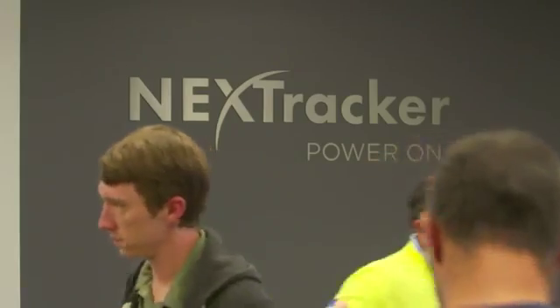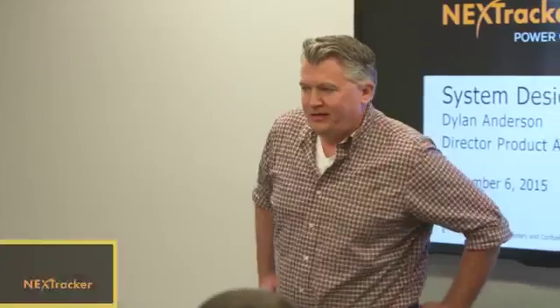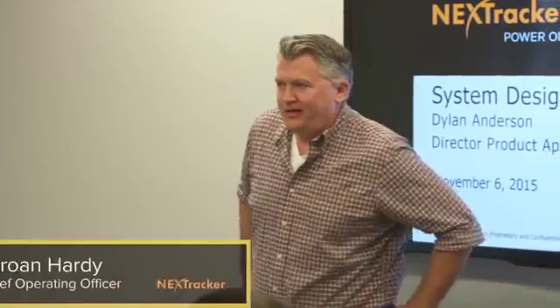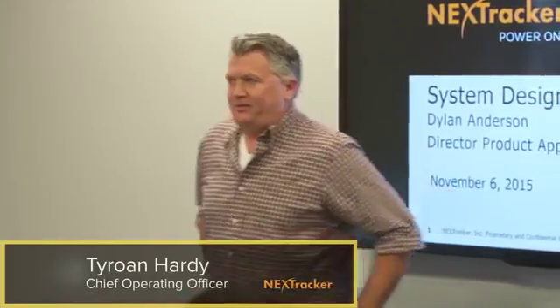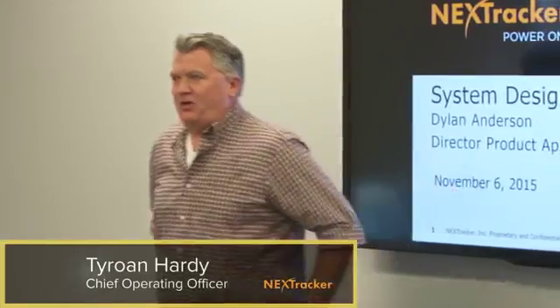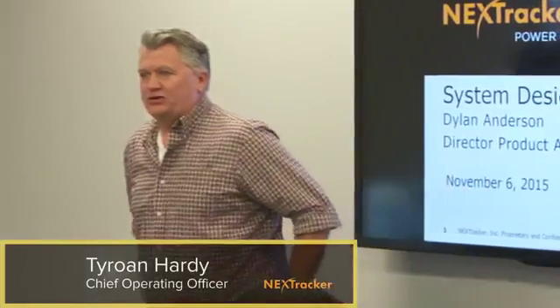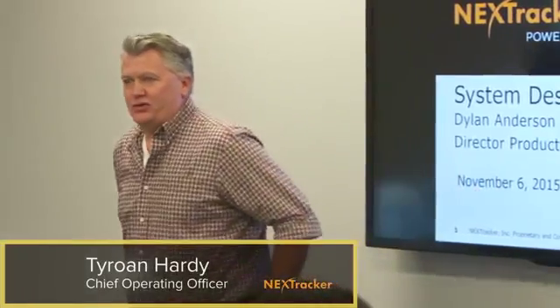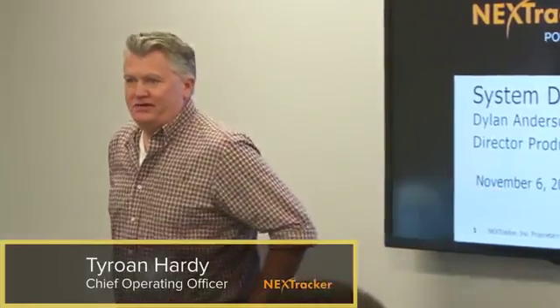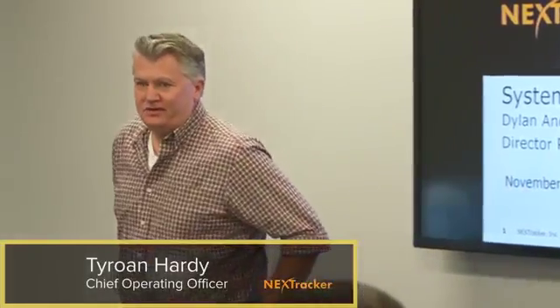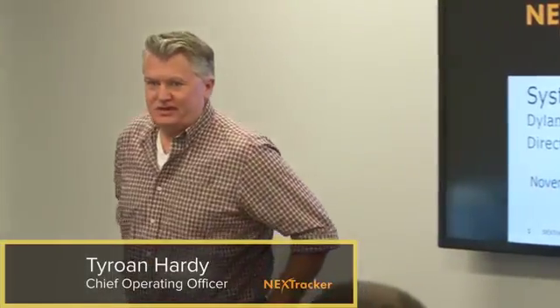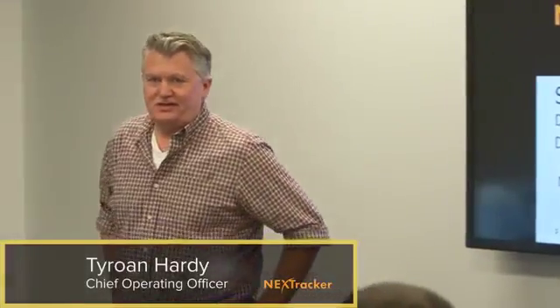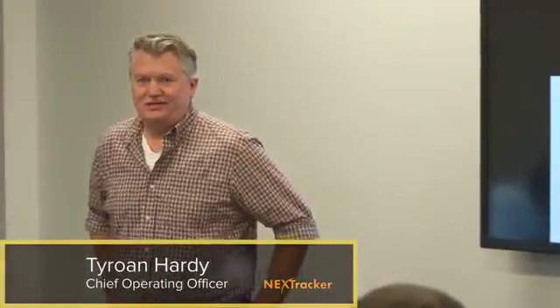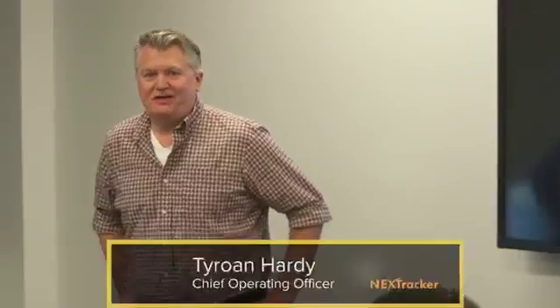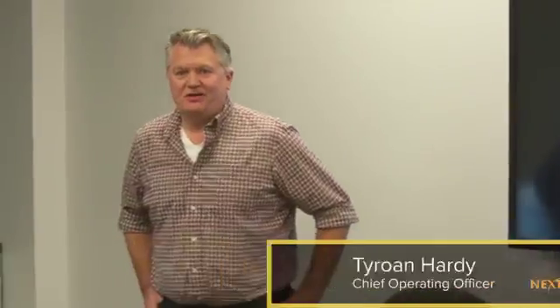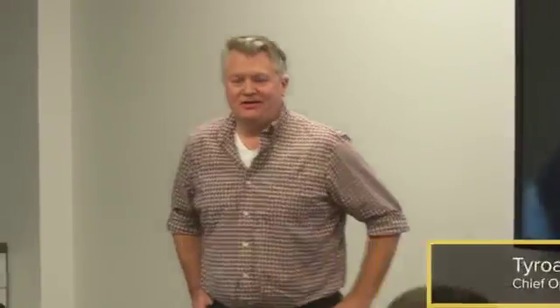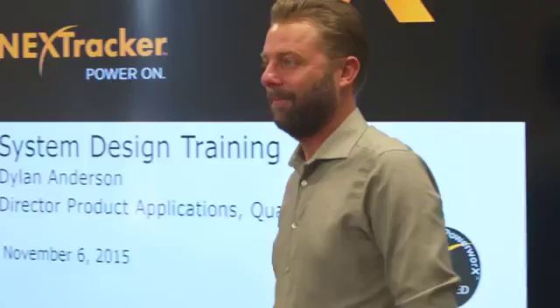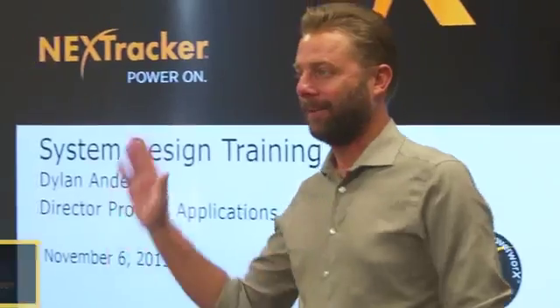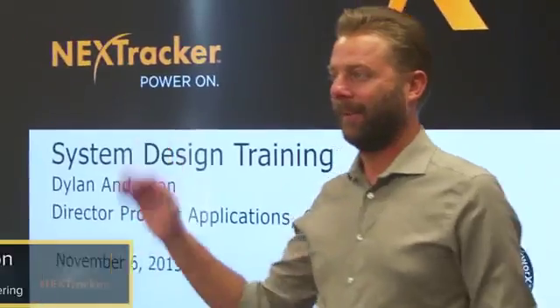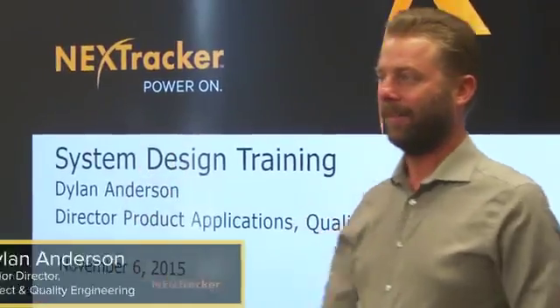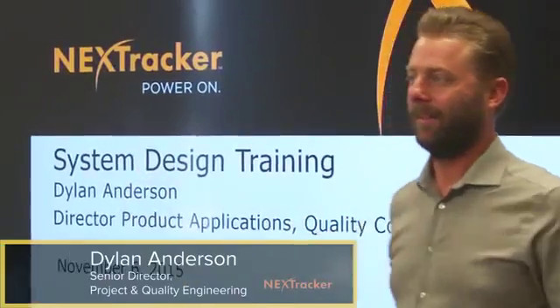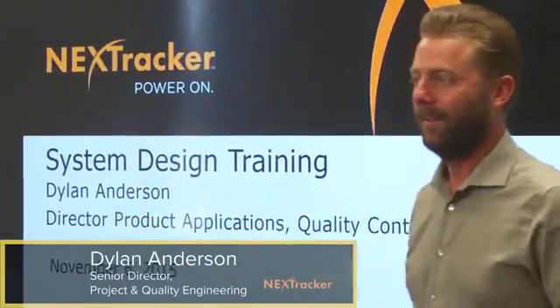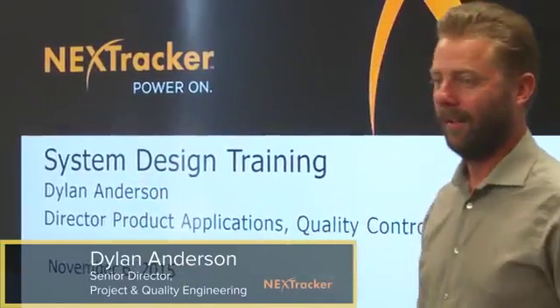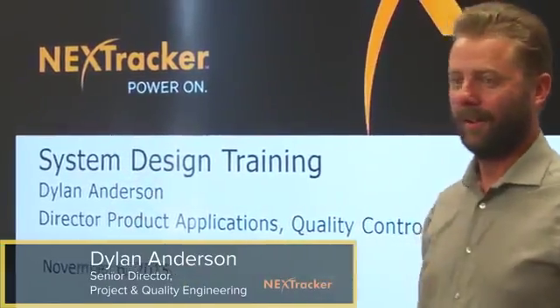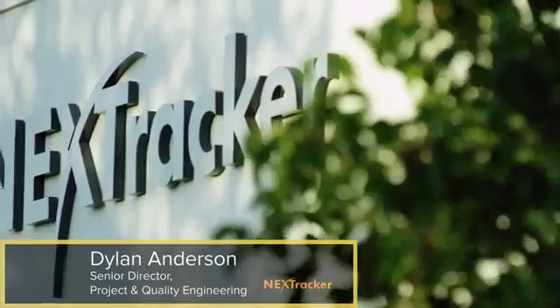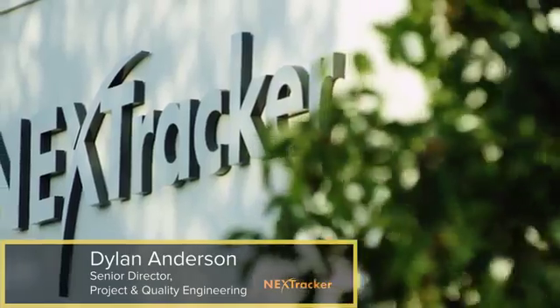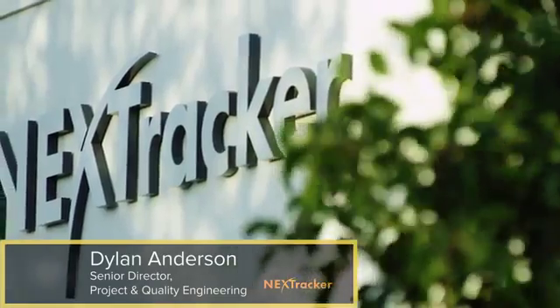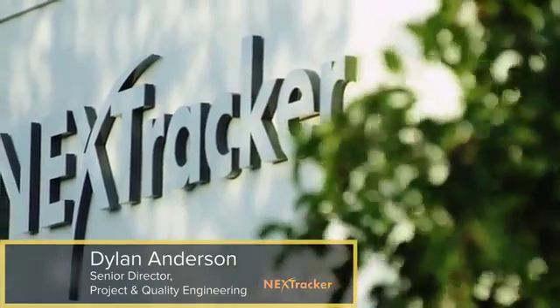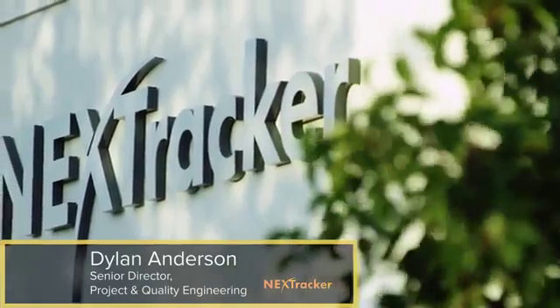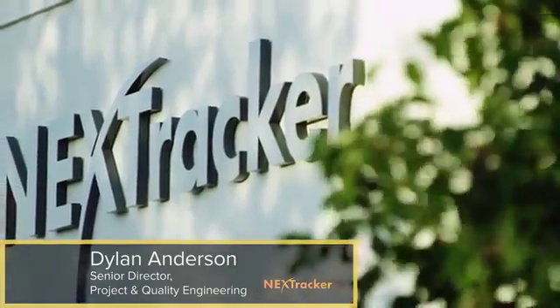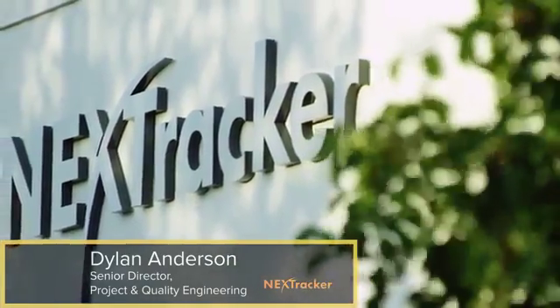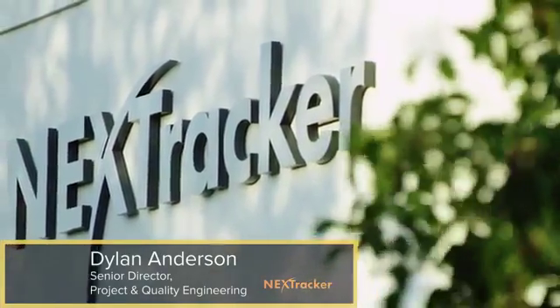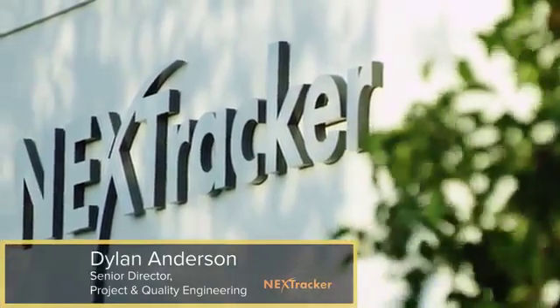Welcome to PowerWorks training. Very excited to have you here. My name is Dylan Anderson, Director of Project Engineering here at NextTracker.